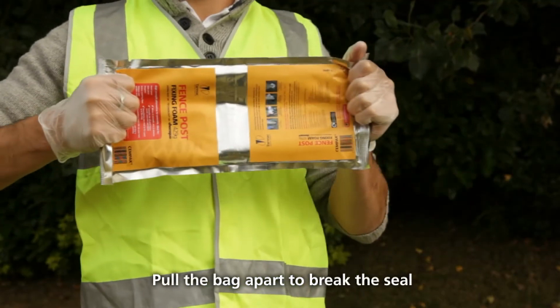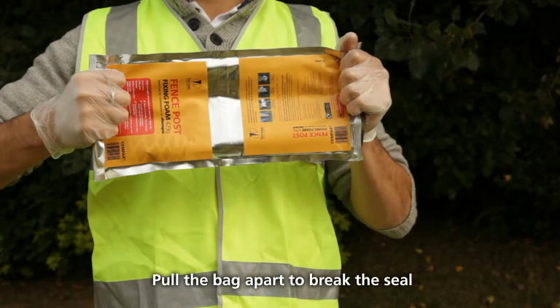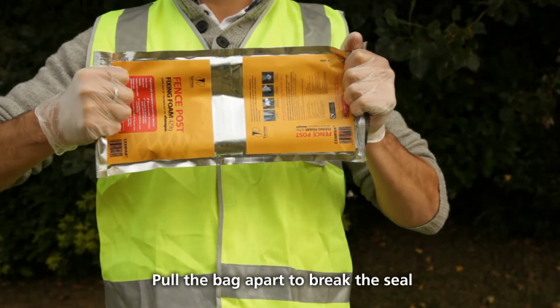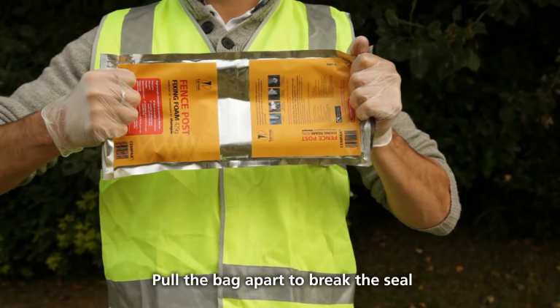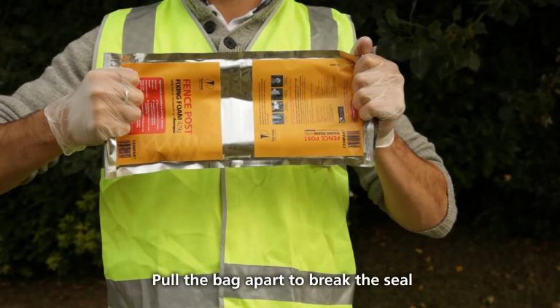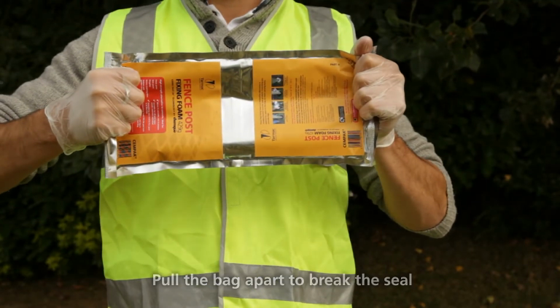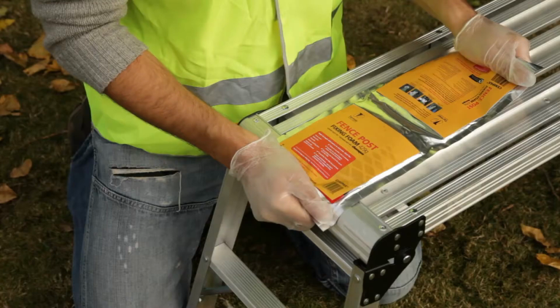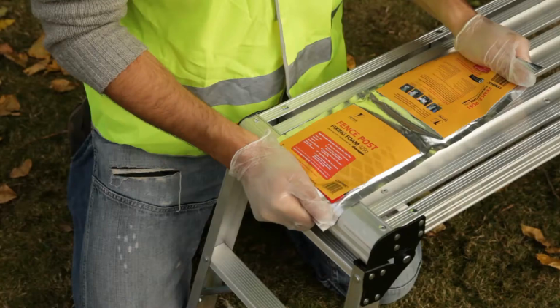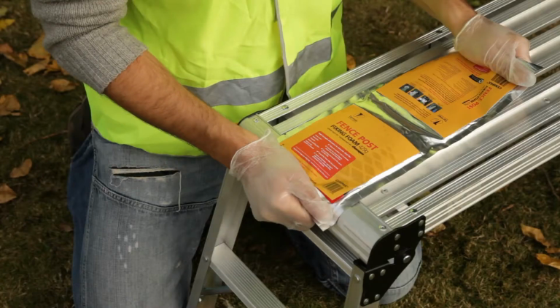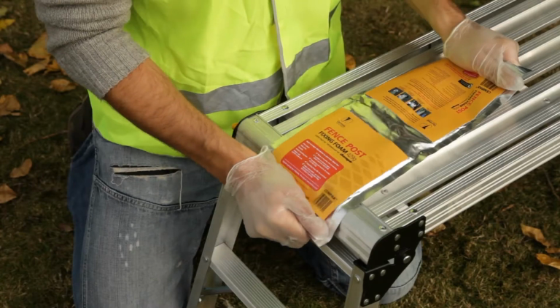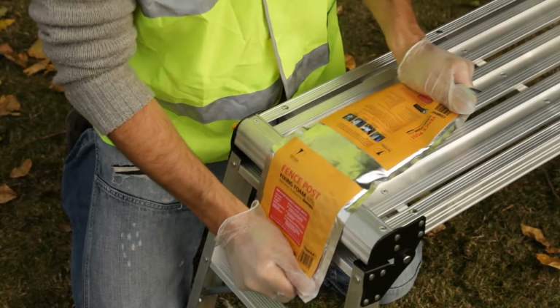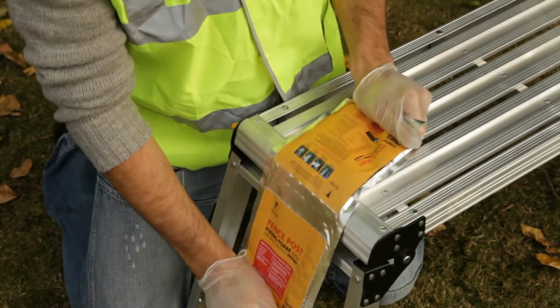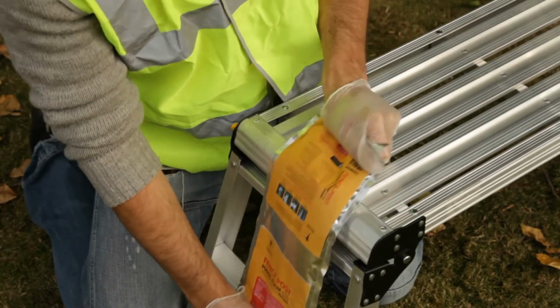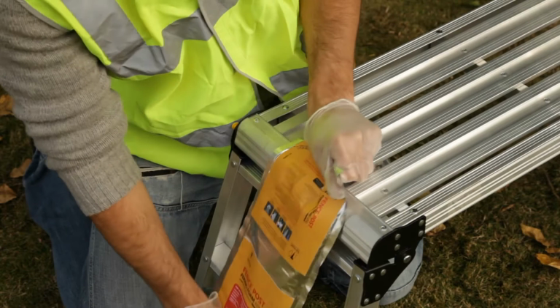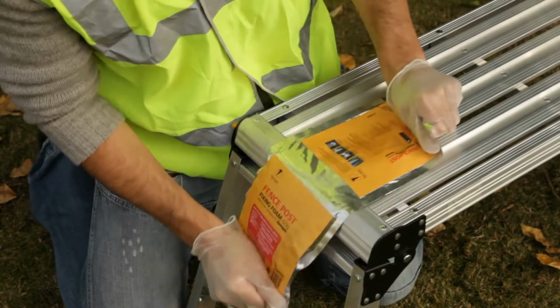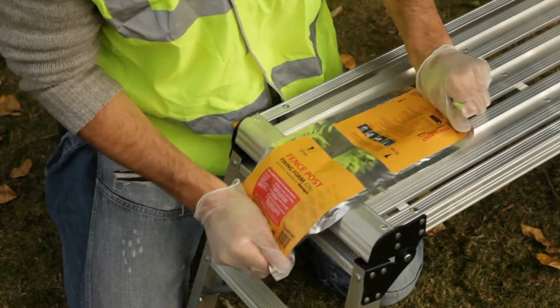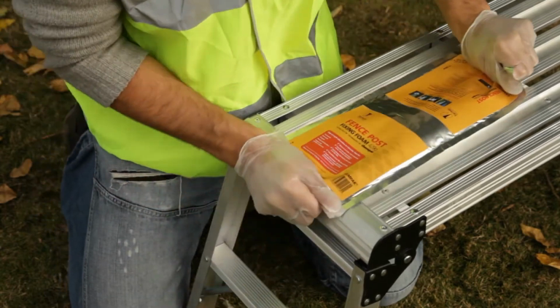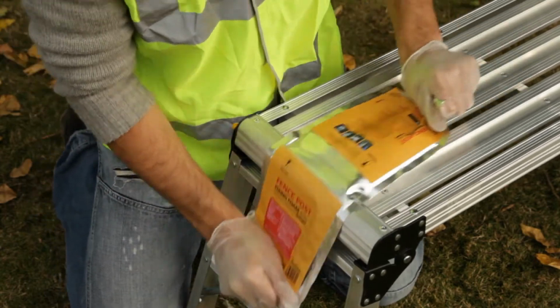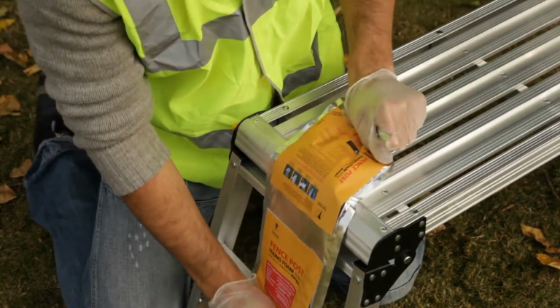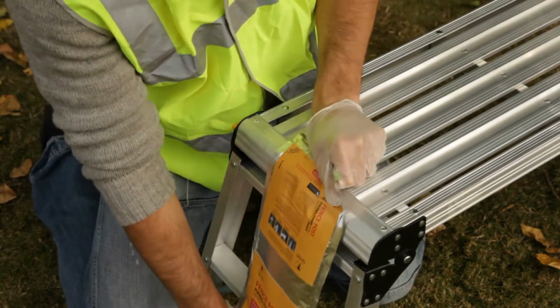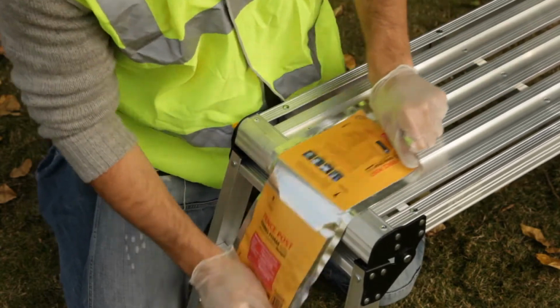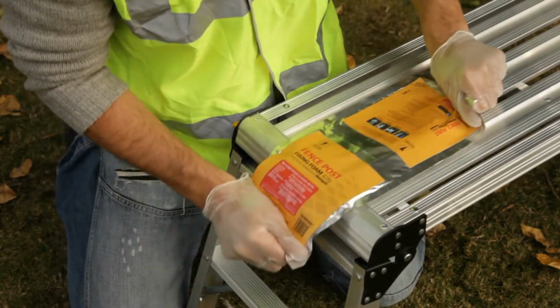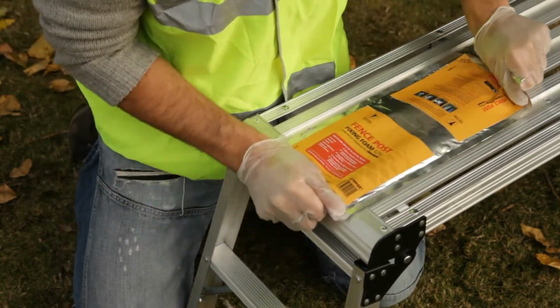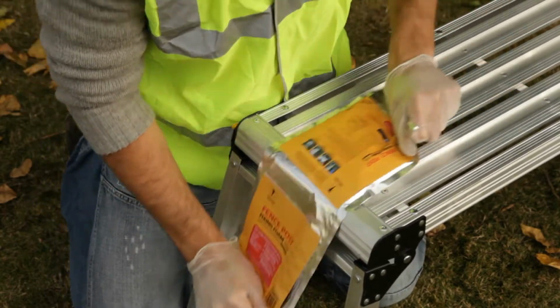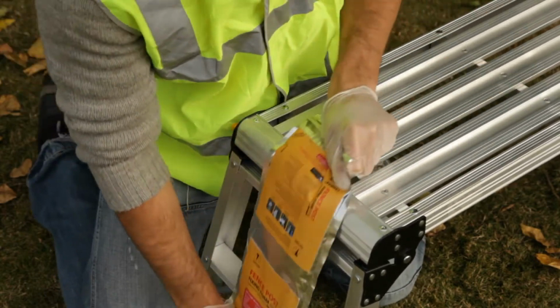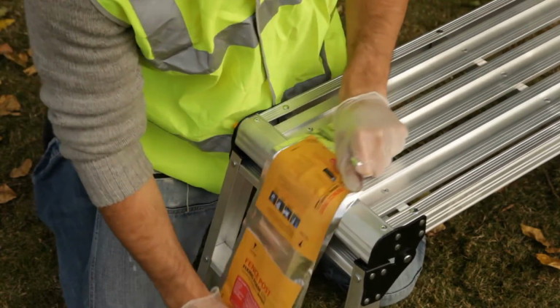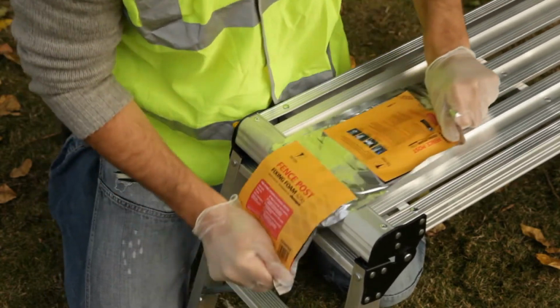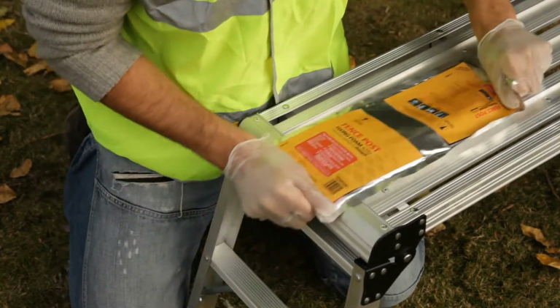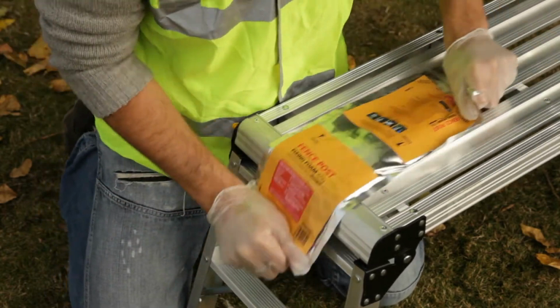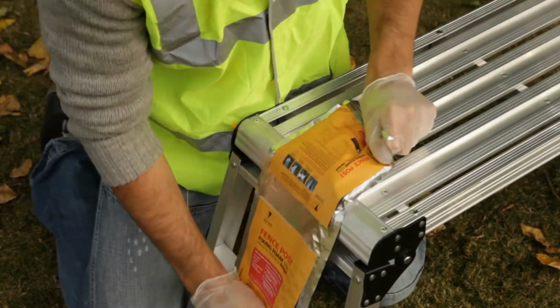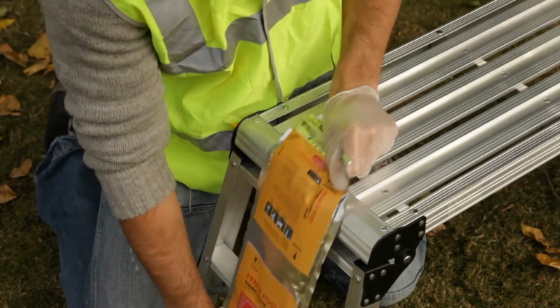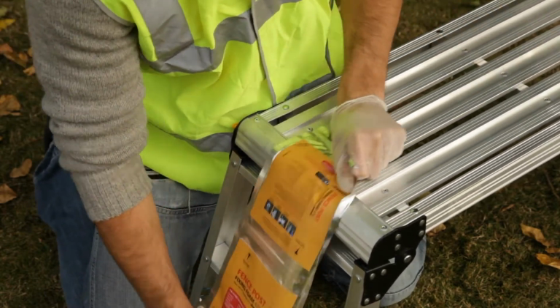To activate the foam, gently massage the bag over a flat surface for 30 seconds, using the shoeshine technique.